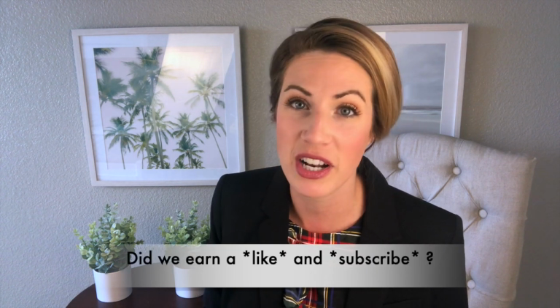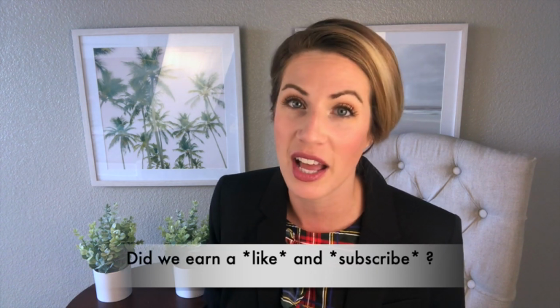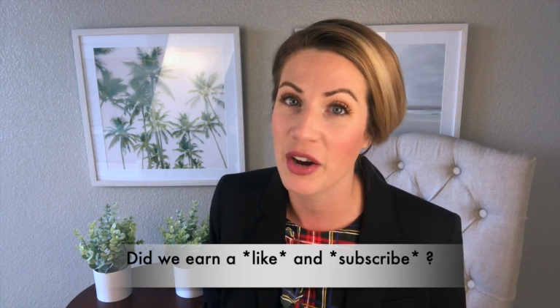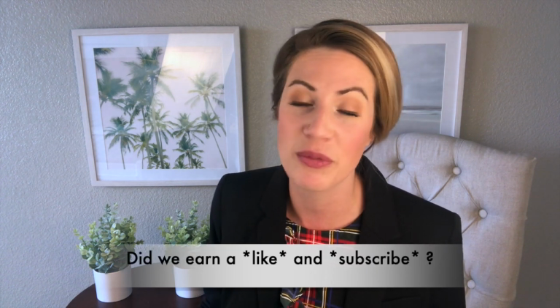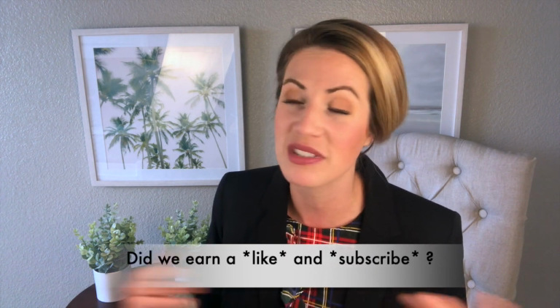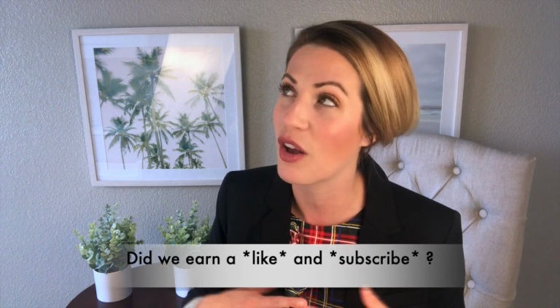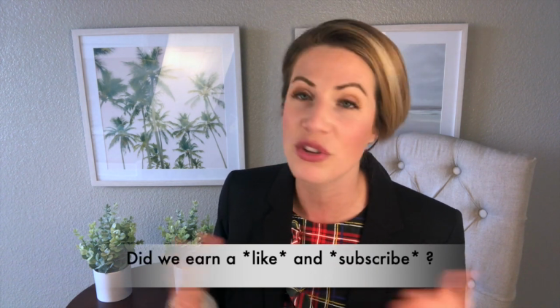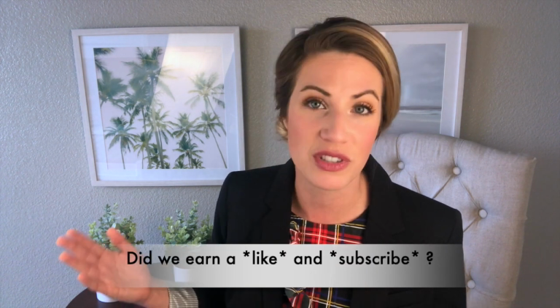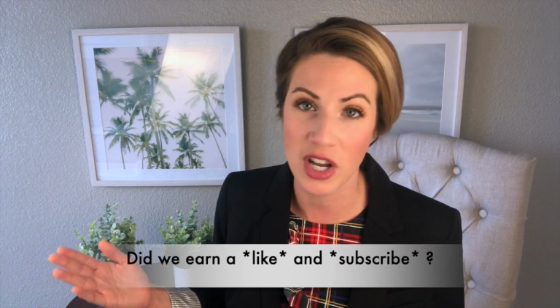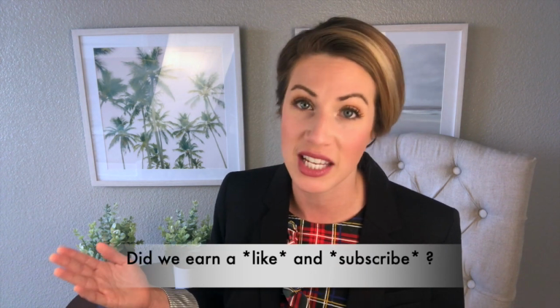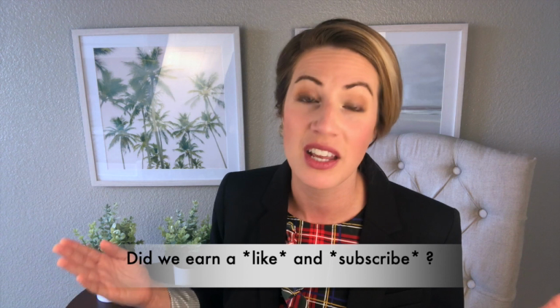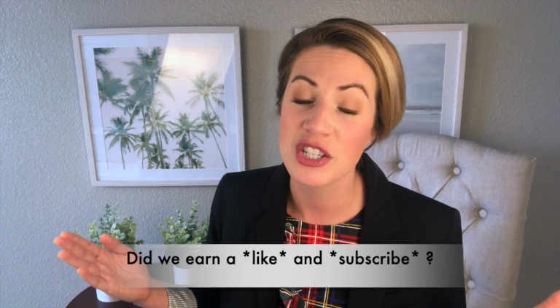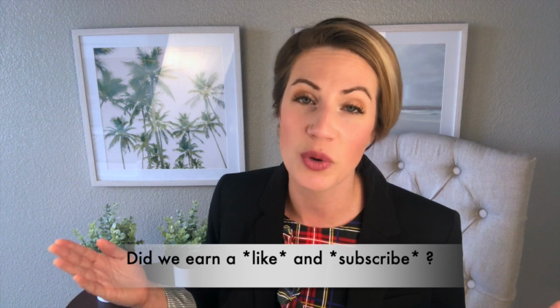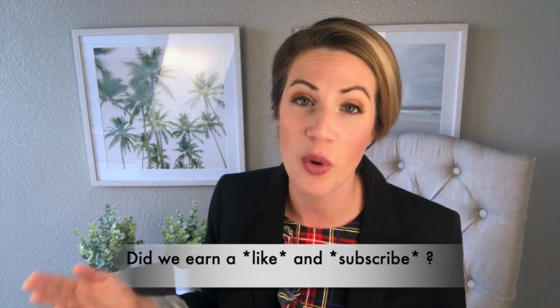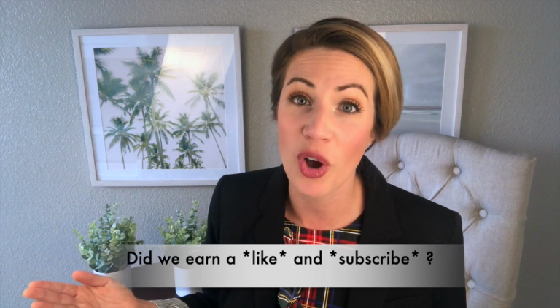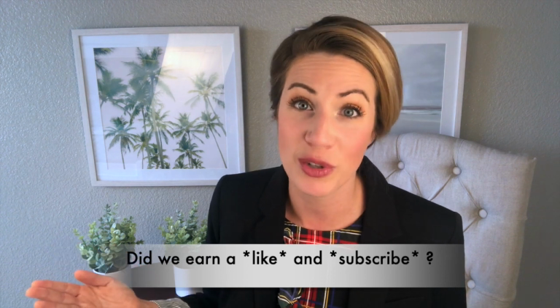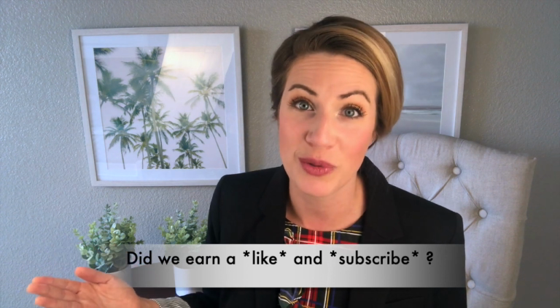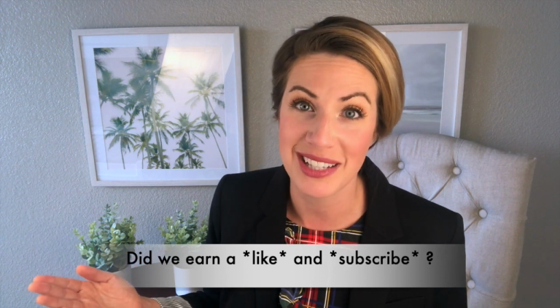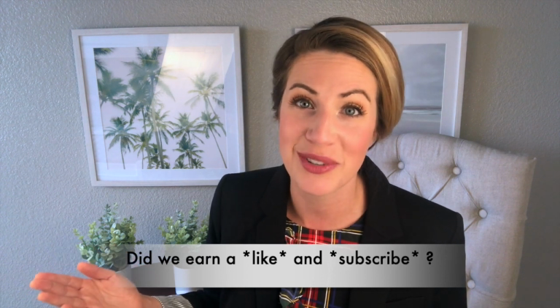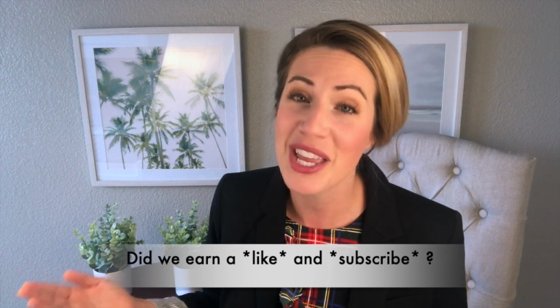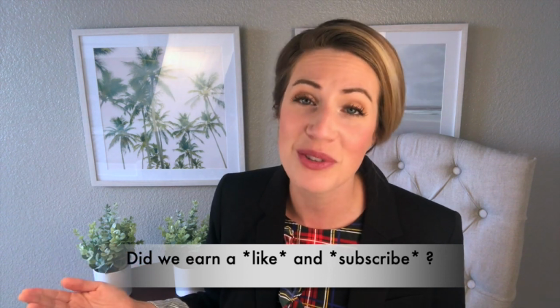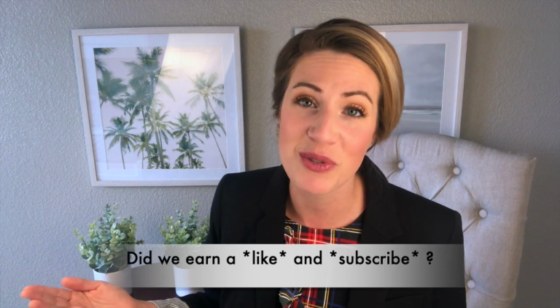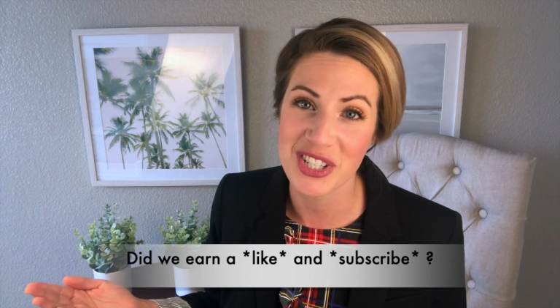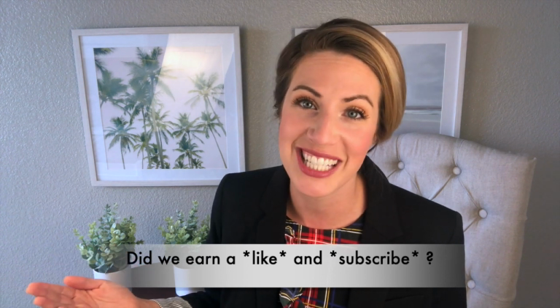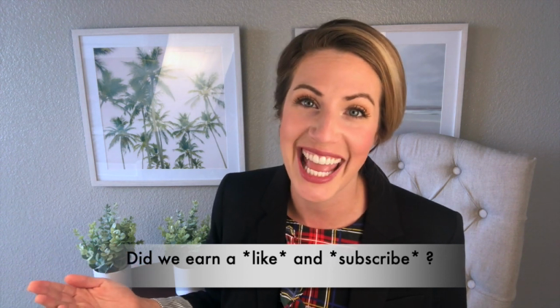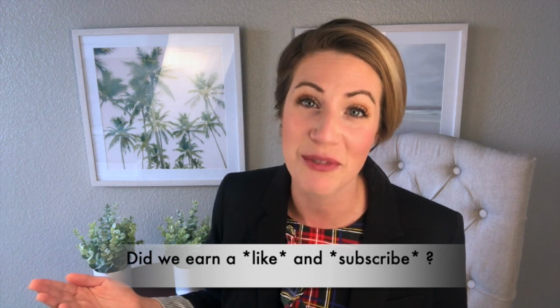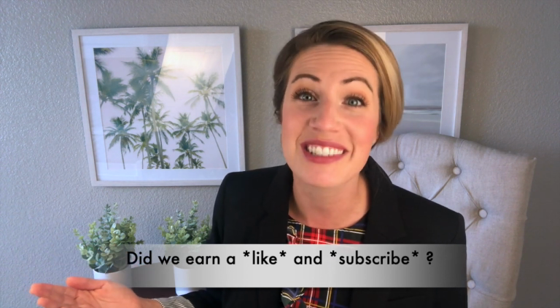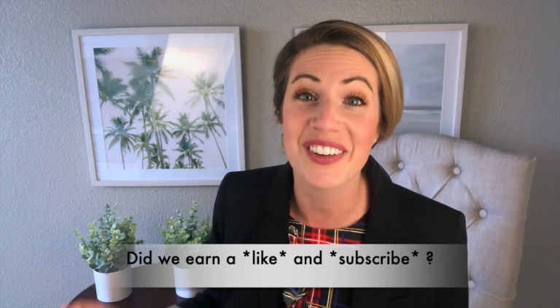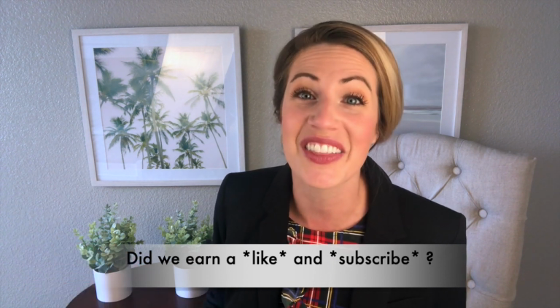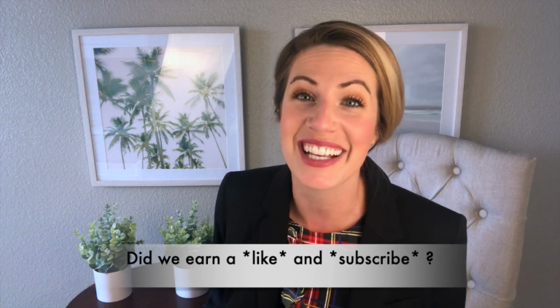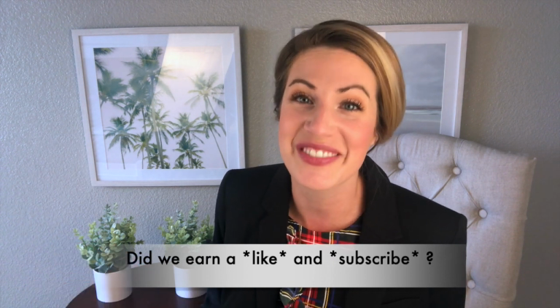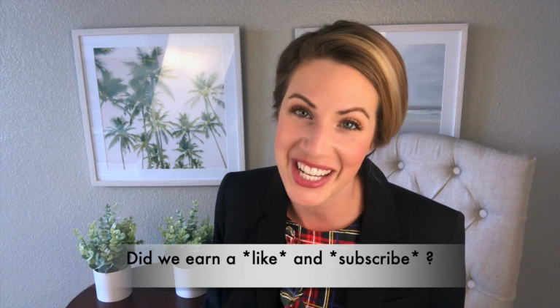Fred and I are producing all sorts of content to go over all of your loan needs. Thank you so much for watching today, and we'll see you on the next video.